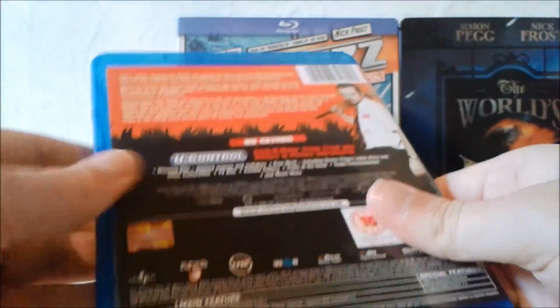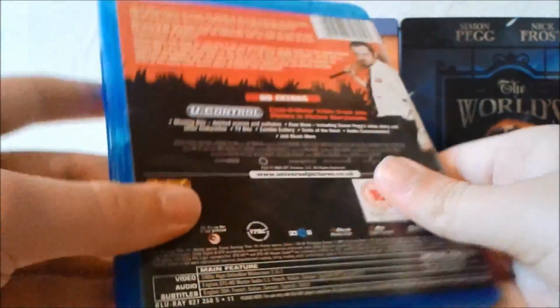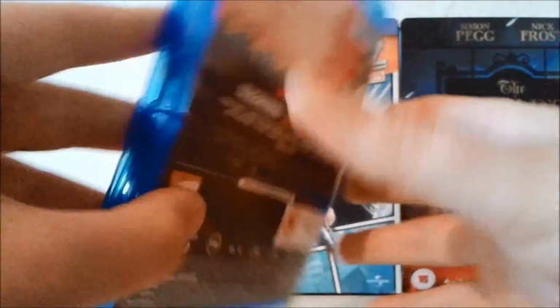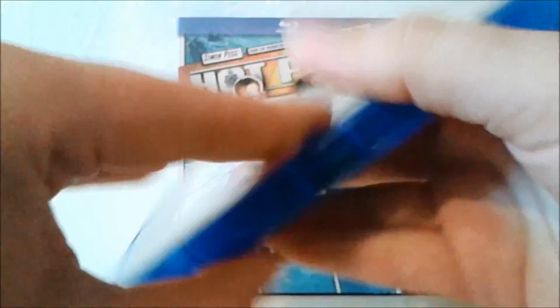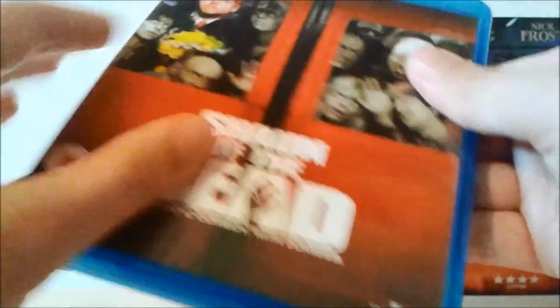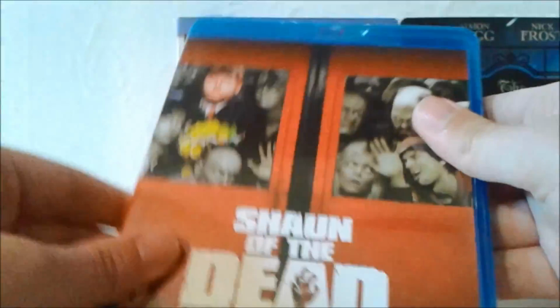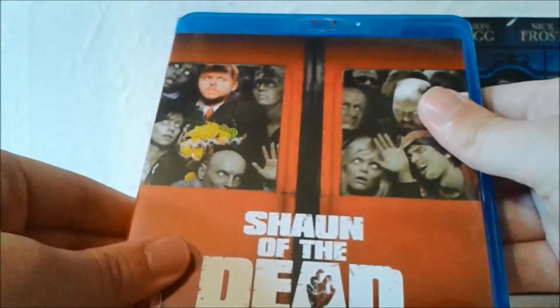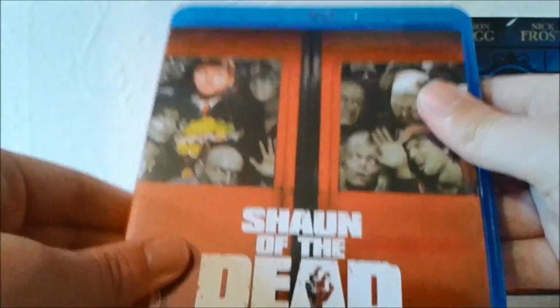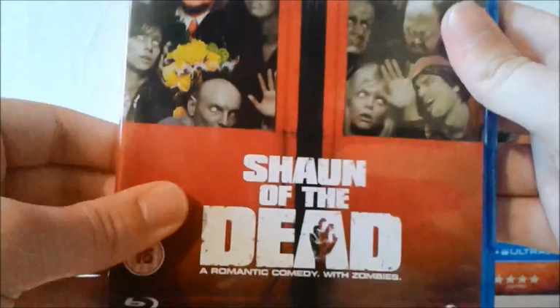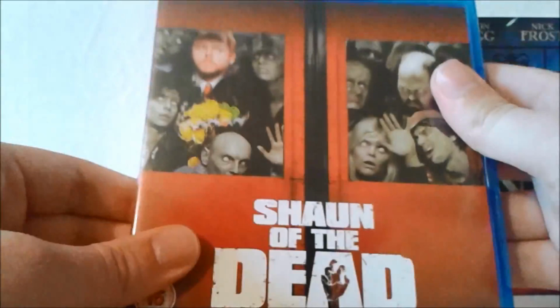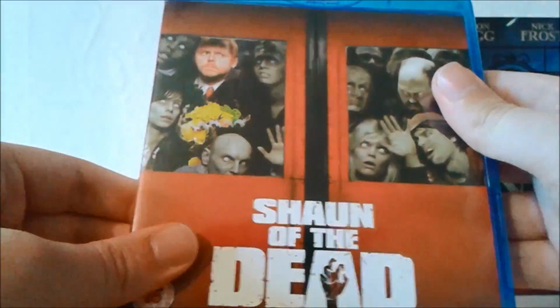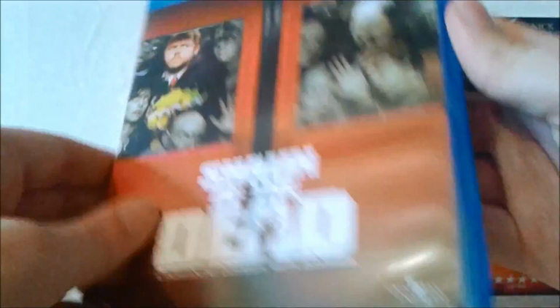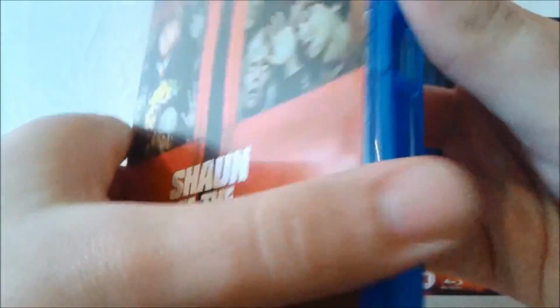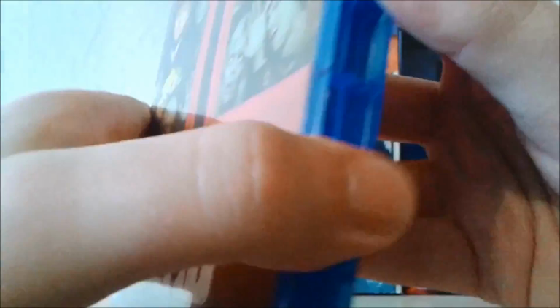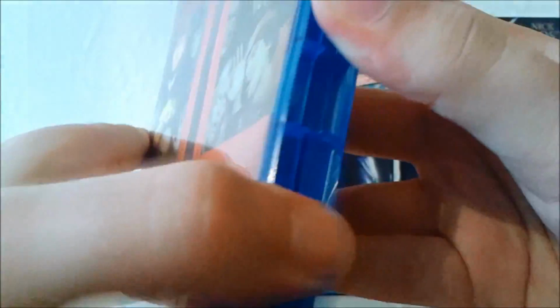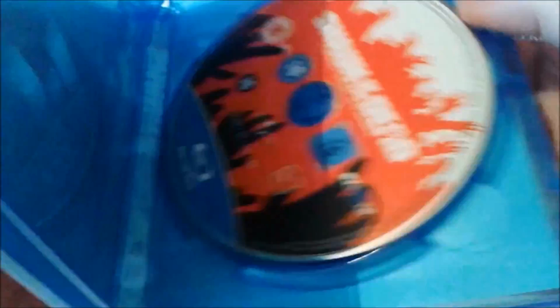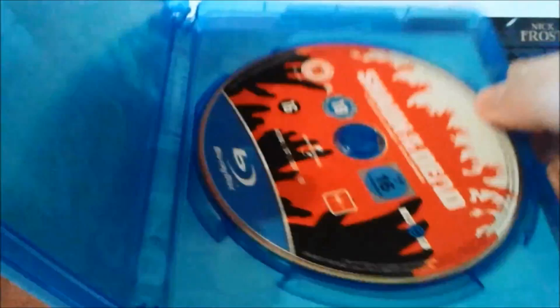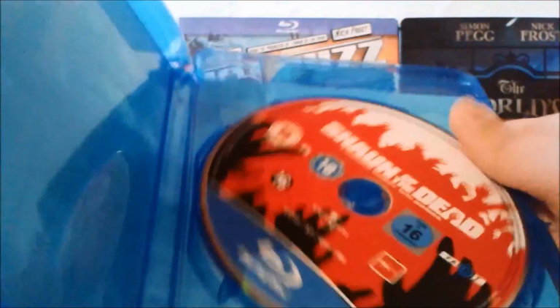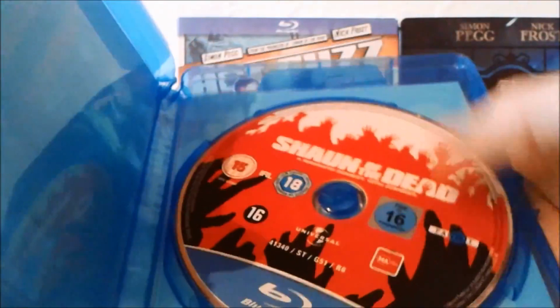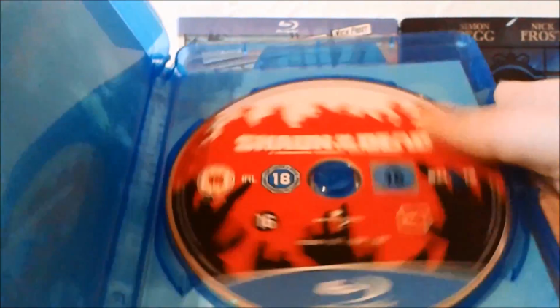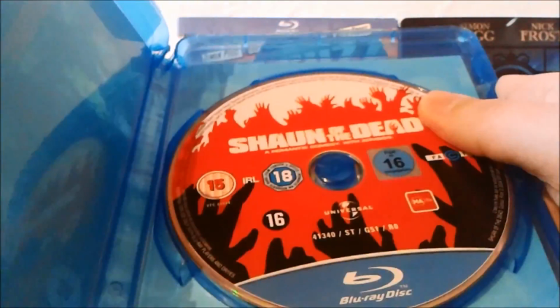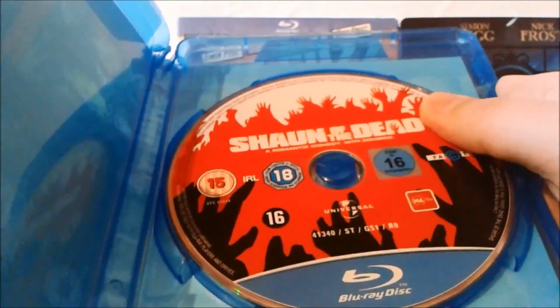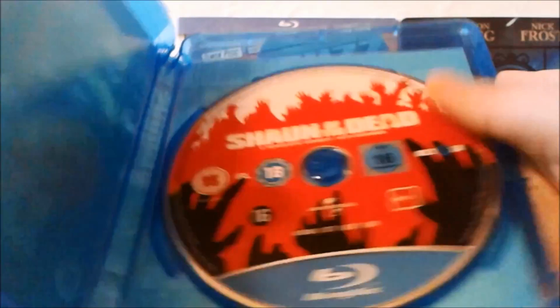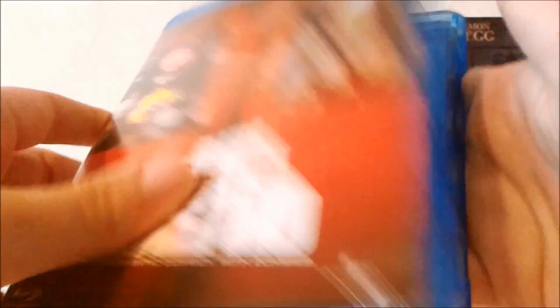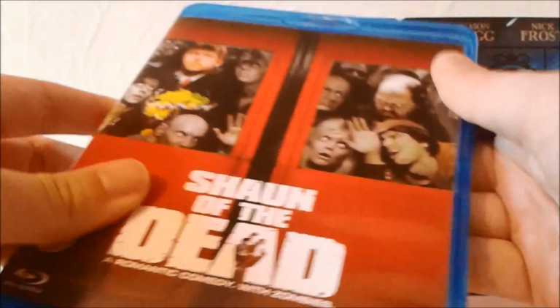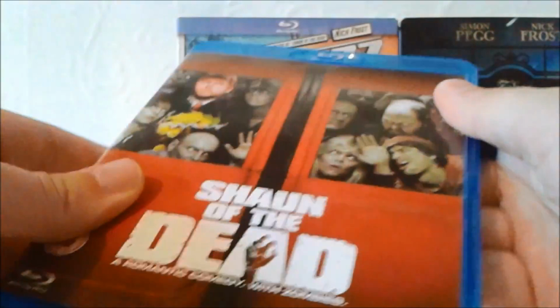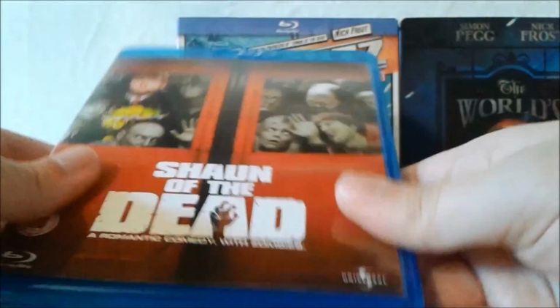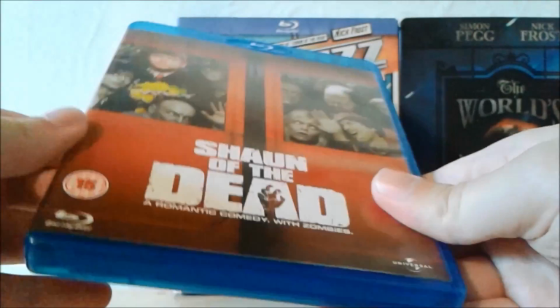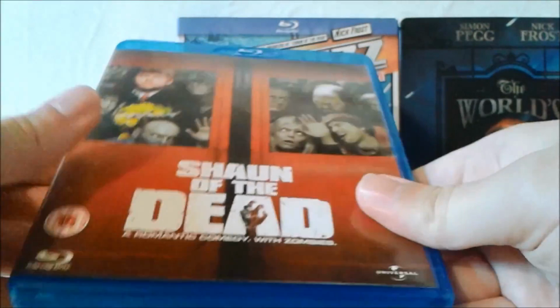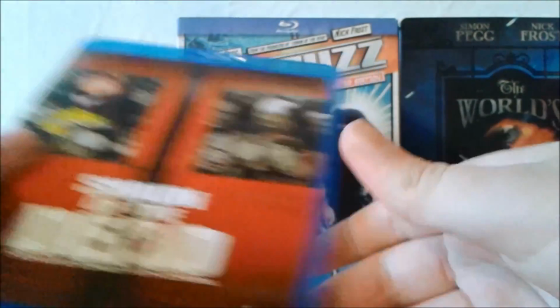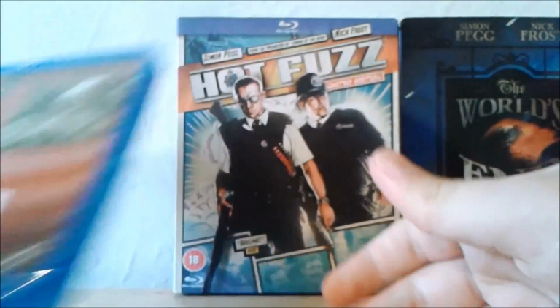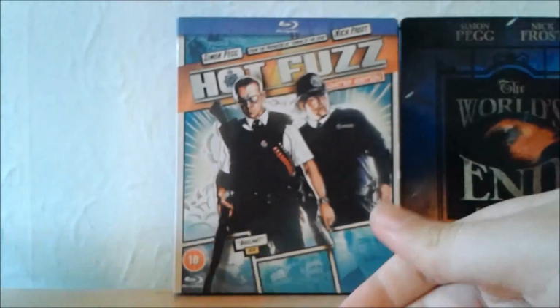That's Shaun of the Dead — really great film, and definitely one I would recommend. First the Blu-ray disc, so that is Shaun of the Dead.